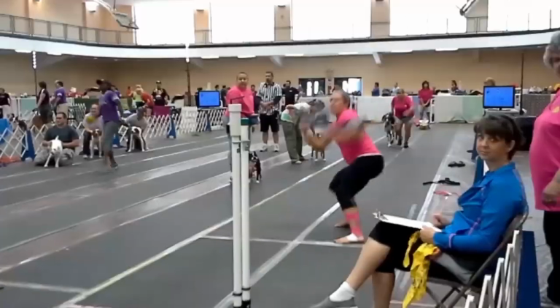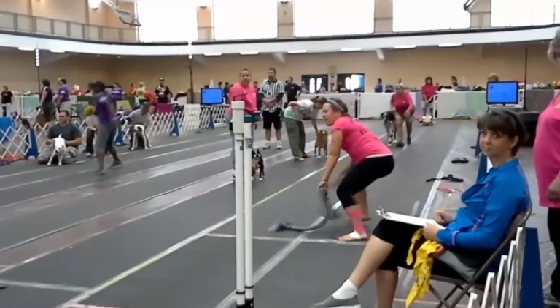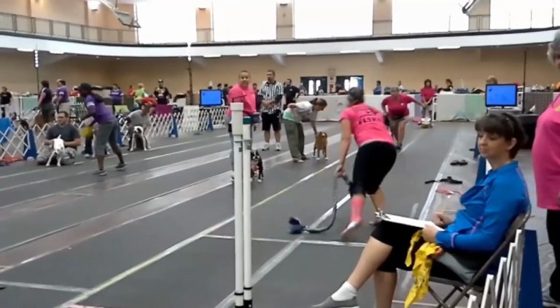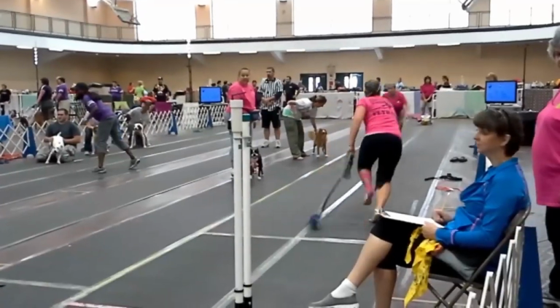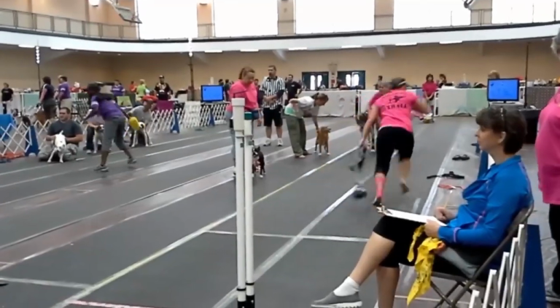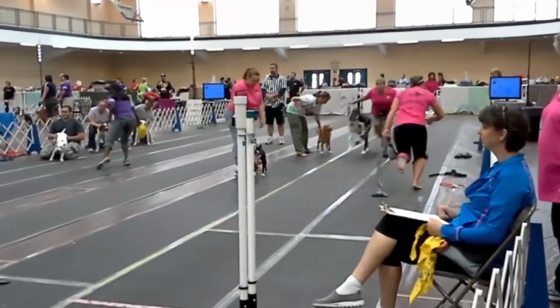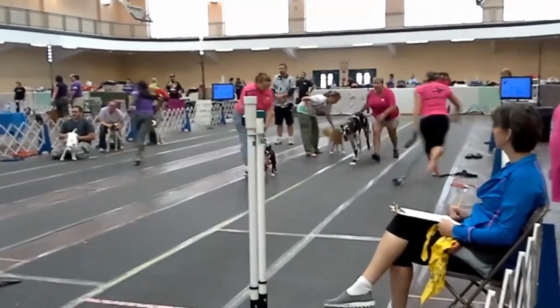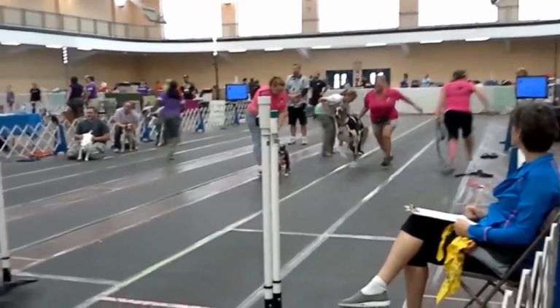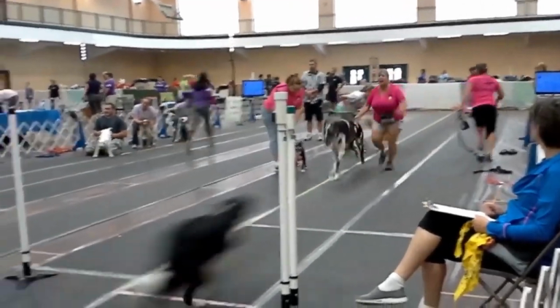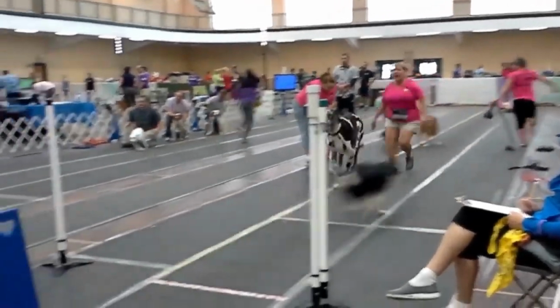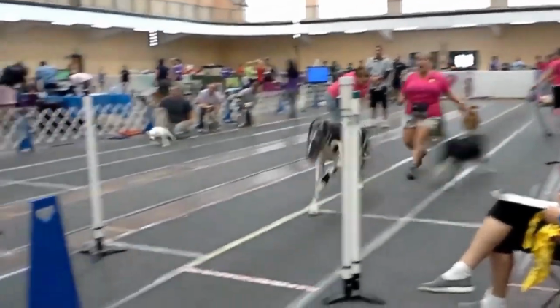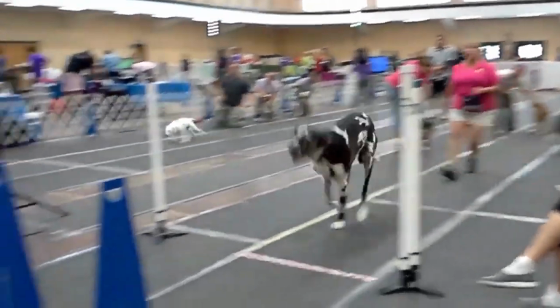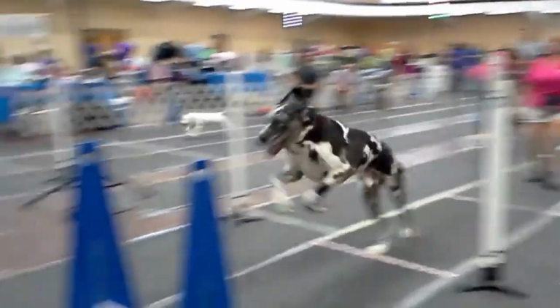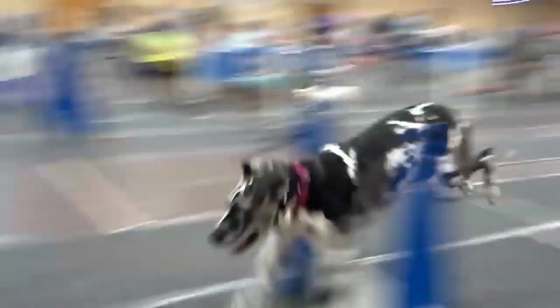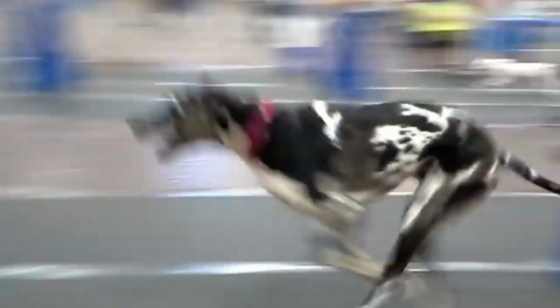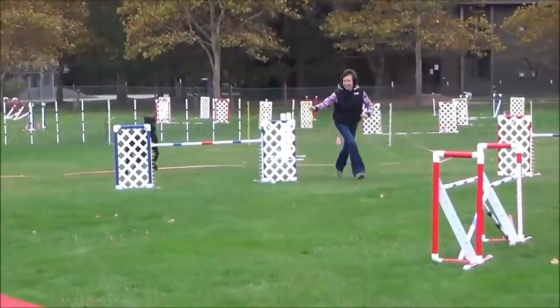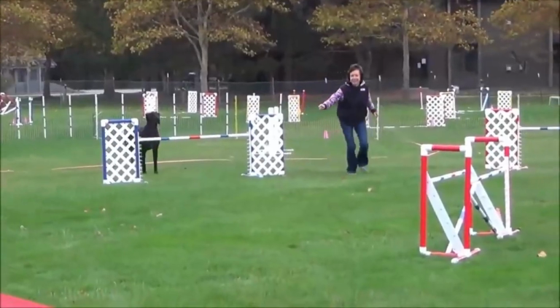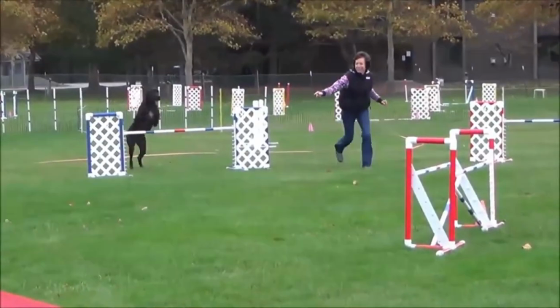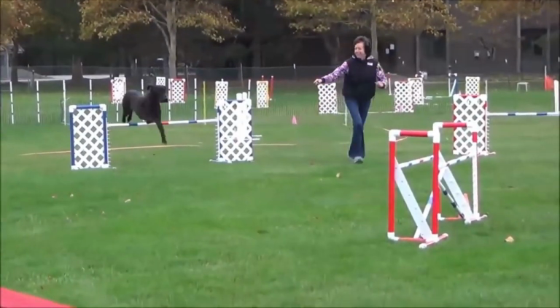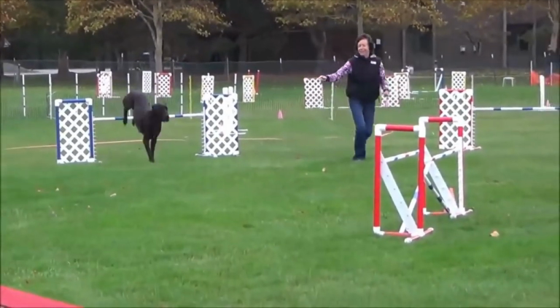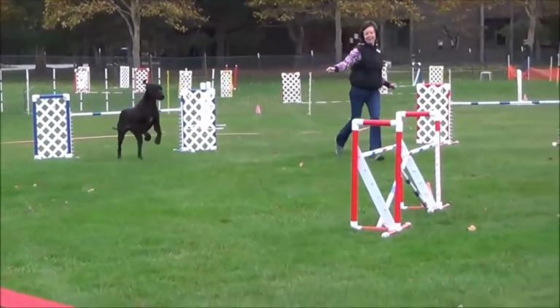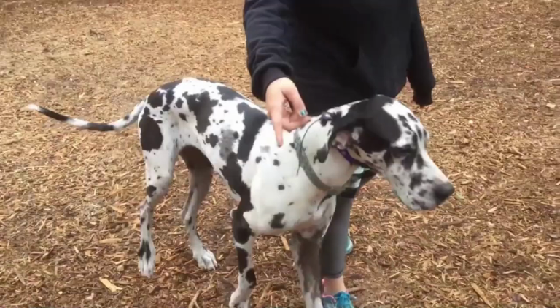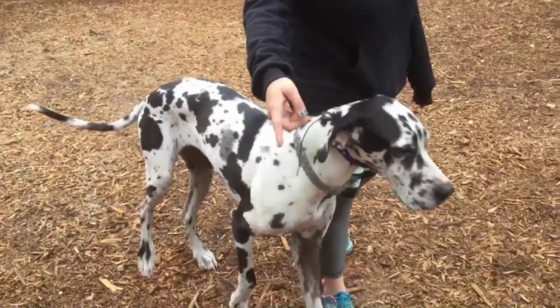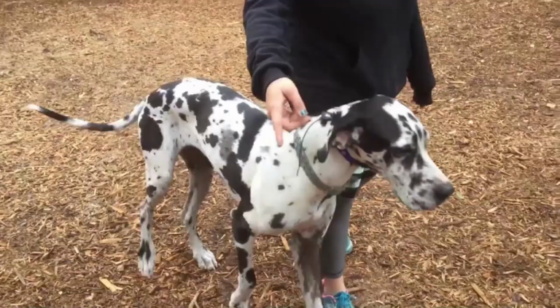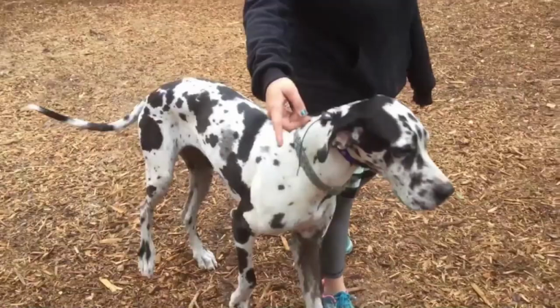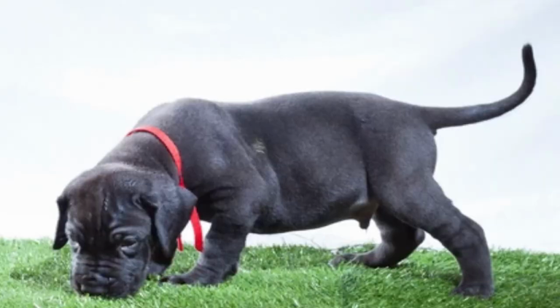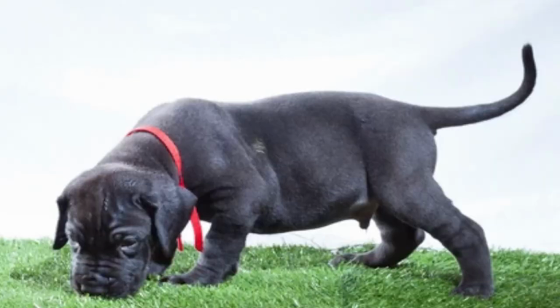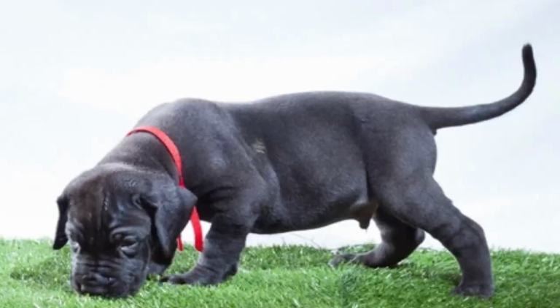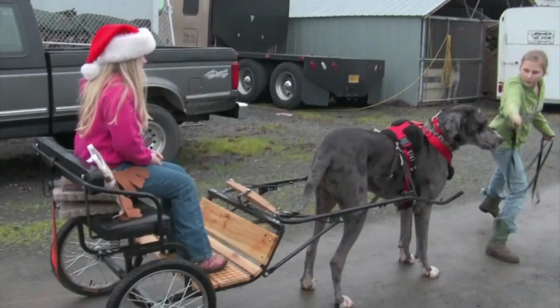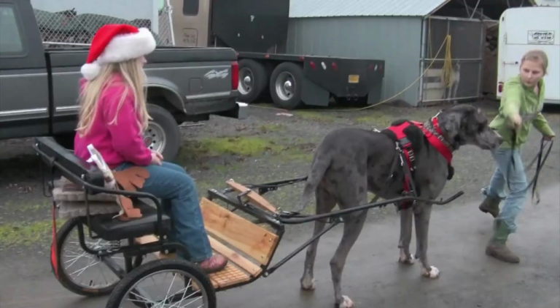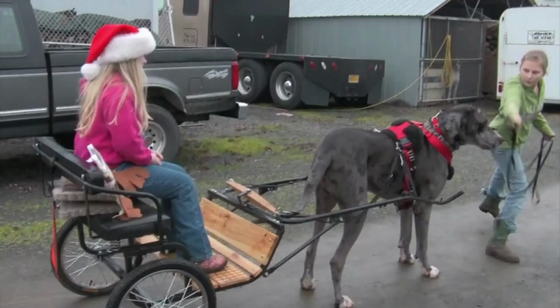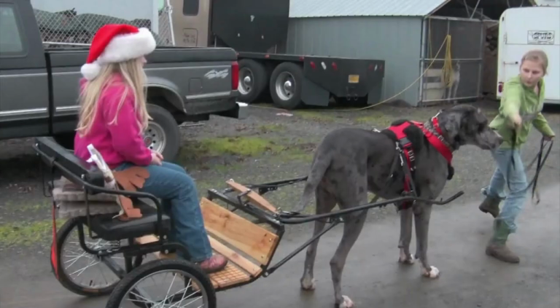Only let them run free in locations that have a high fence. Many Great Danes take part in sports like flyball as well as agility, obedience, tracking, and weight pulling.